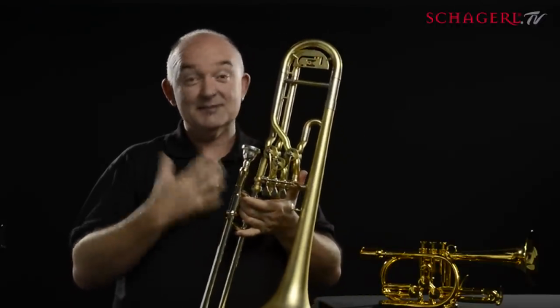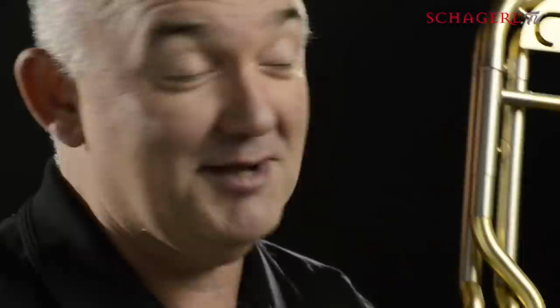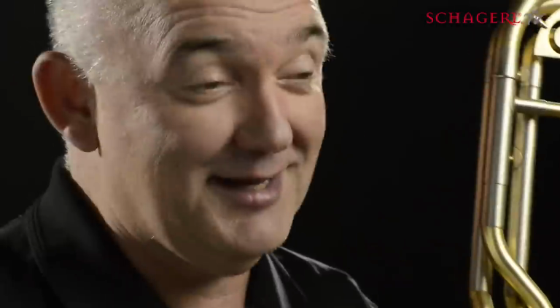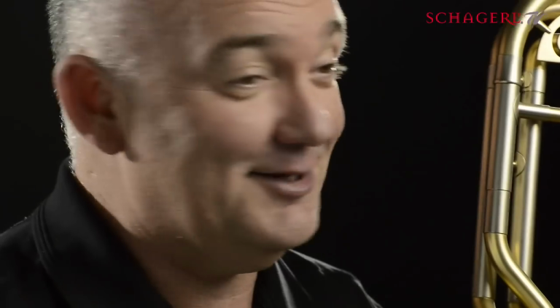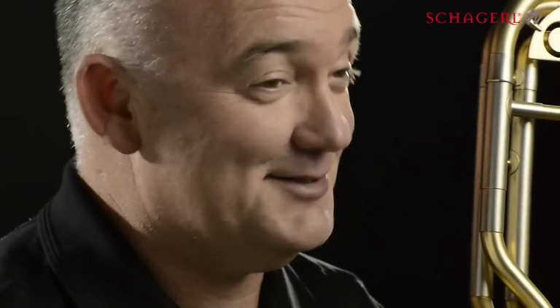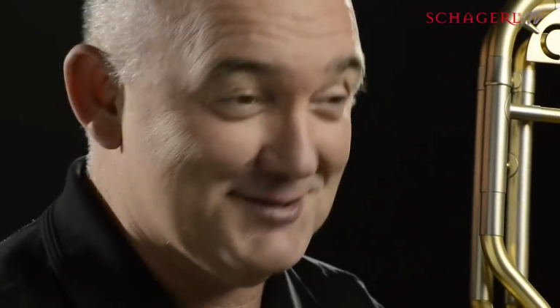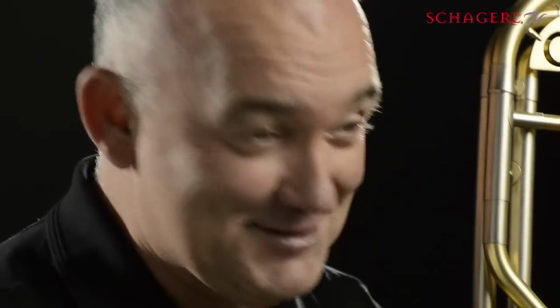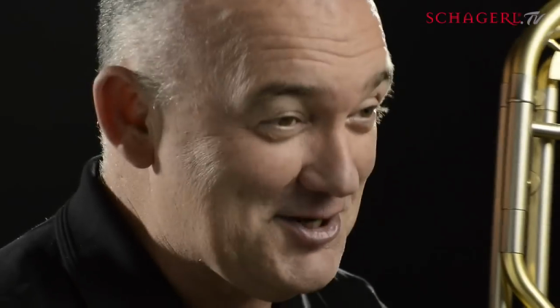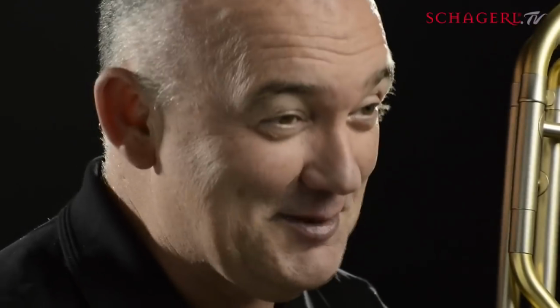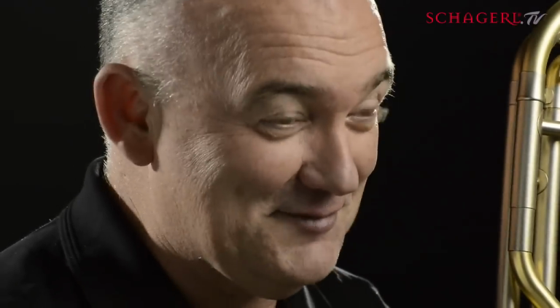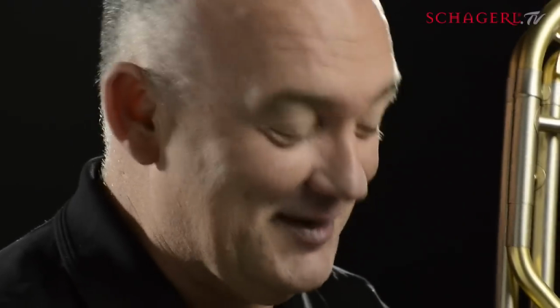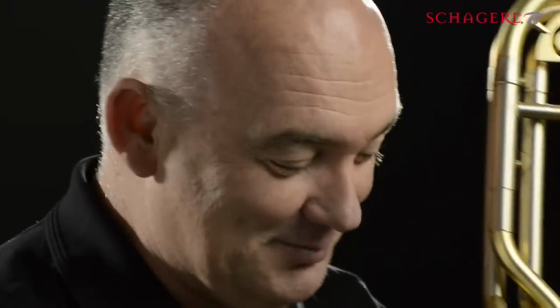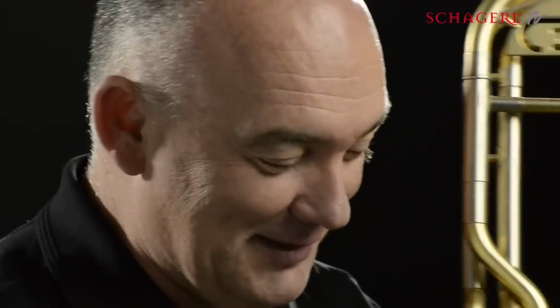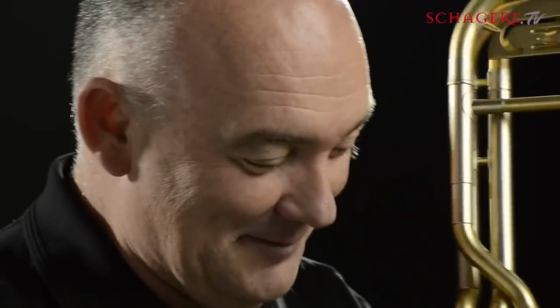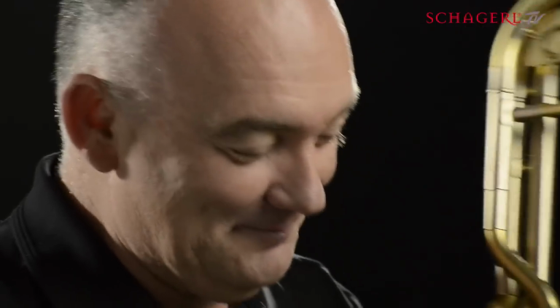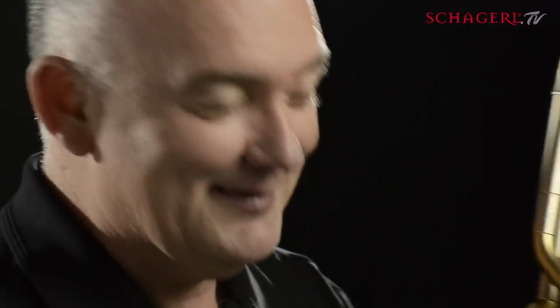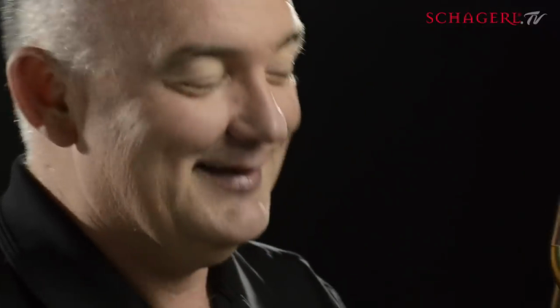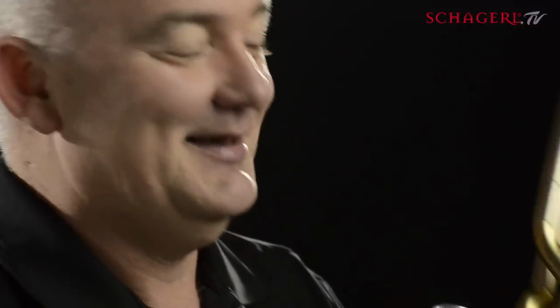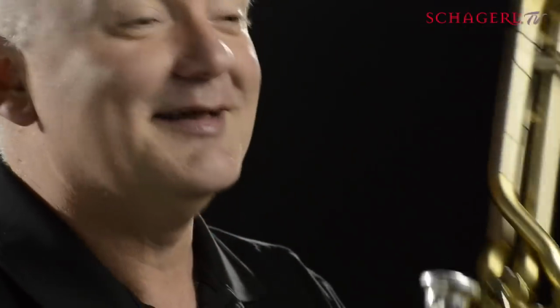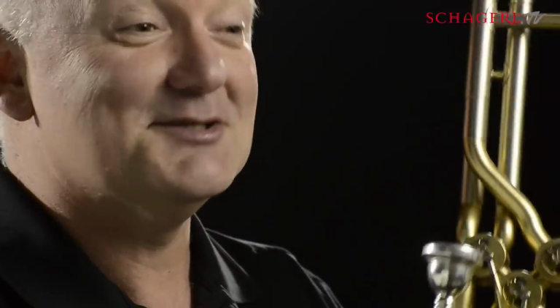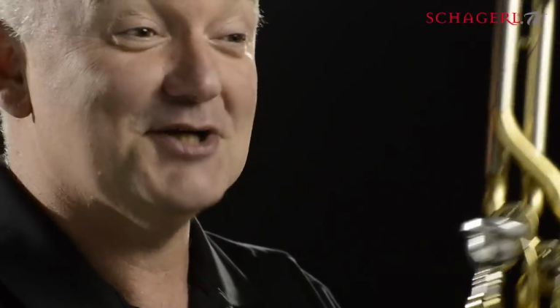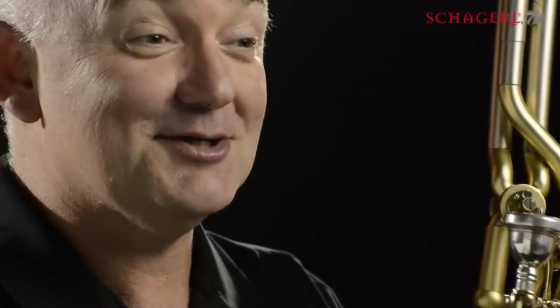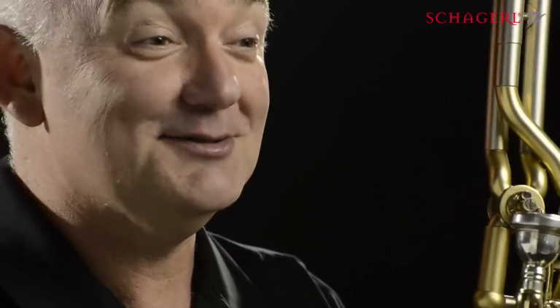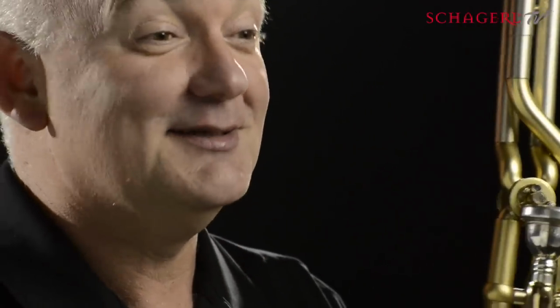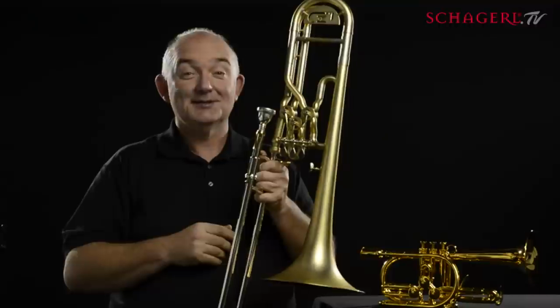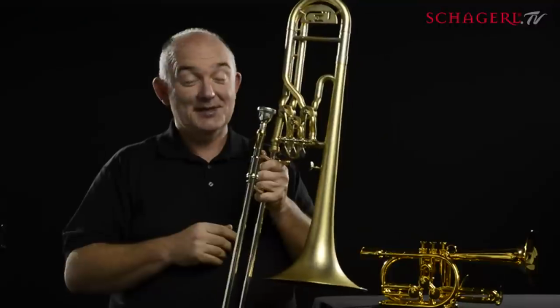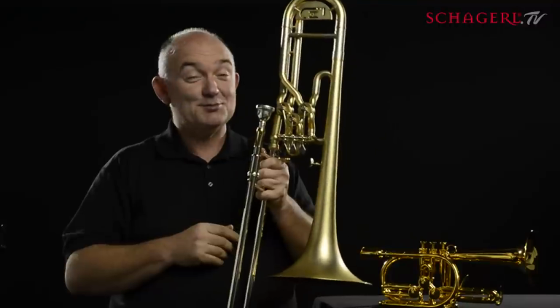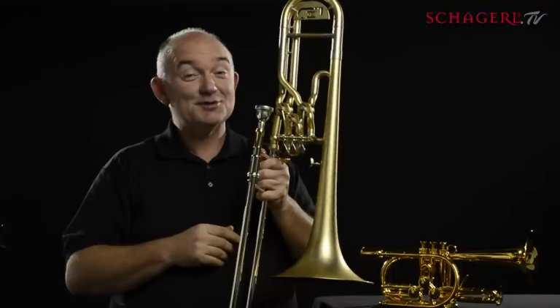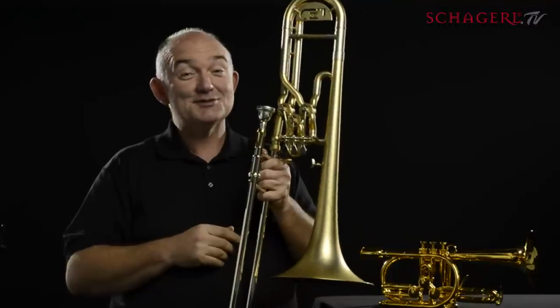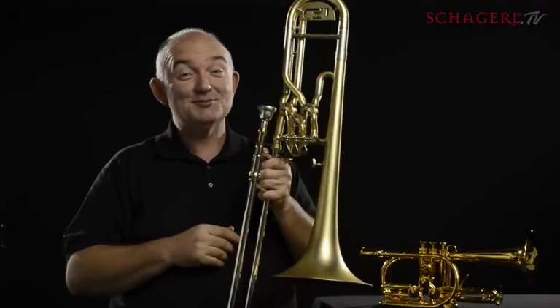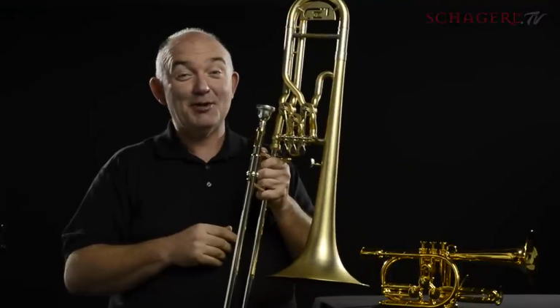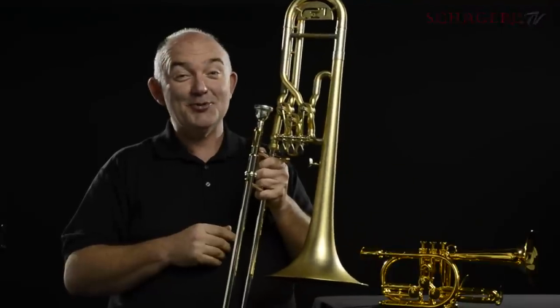I'm smiling a lot because this is so much fun to play. That's the Shargall James Morrison Superbone. Gladys might be the only one.